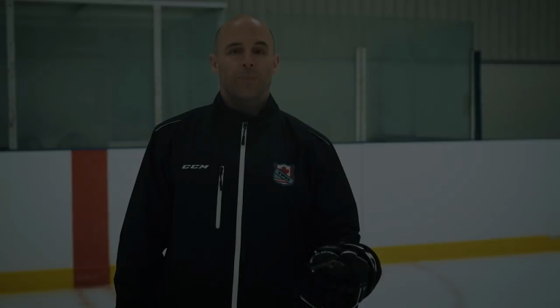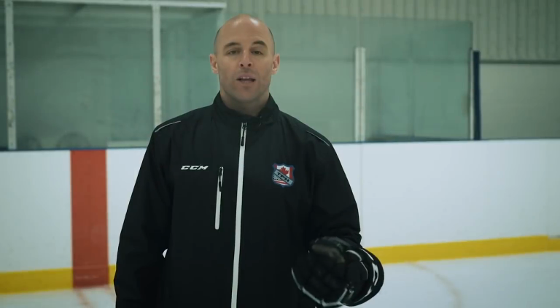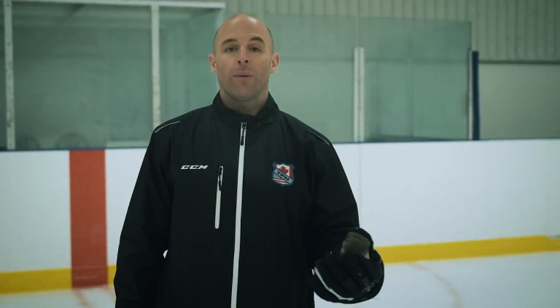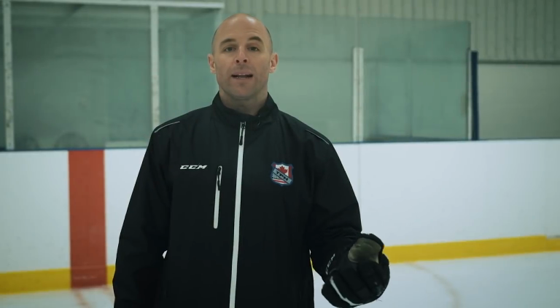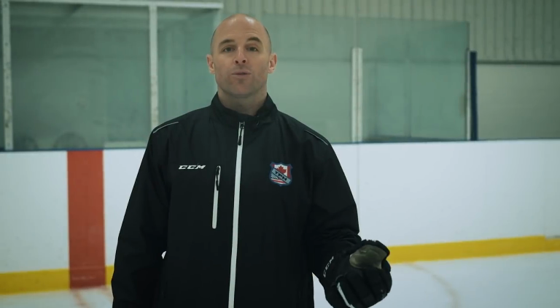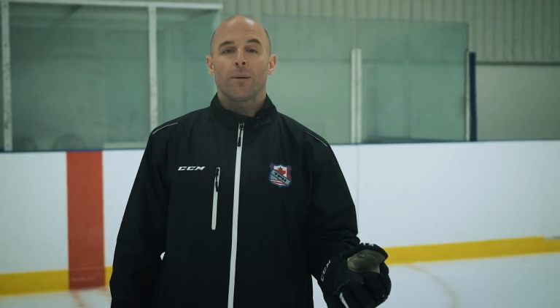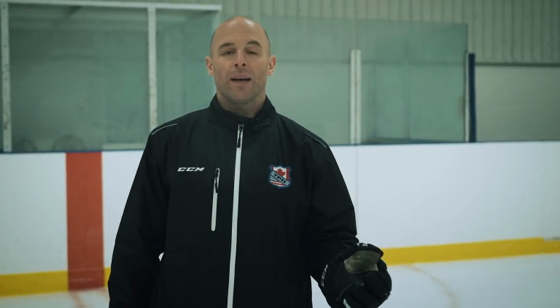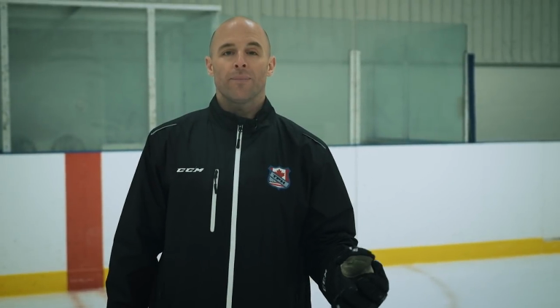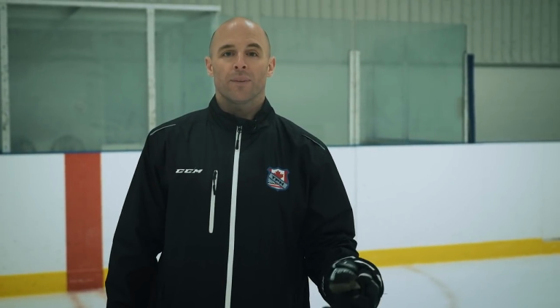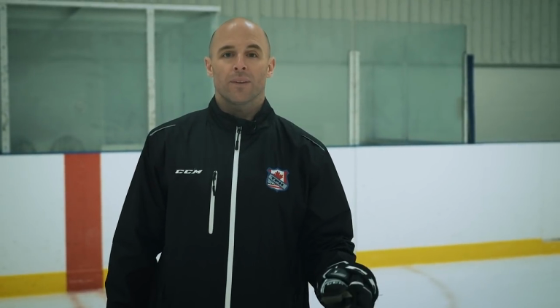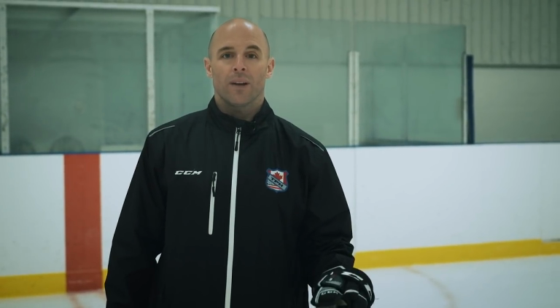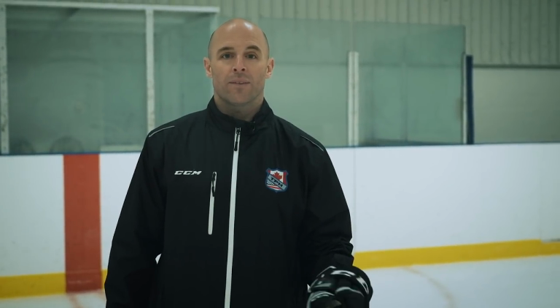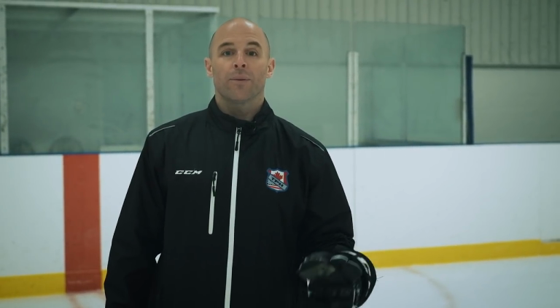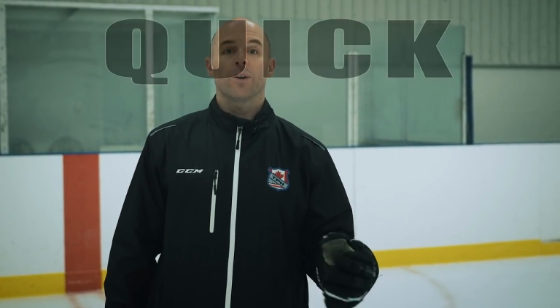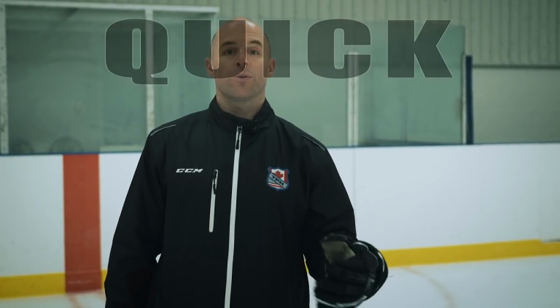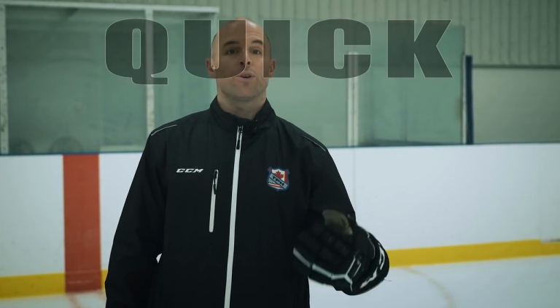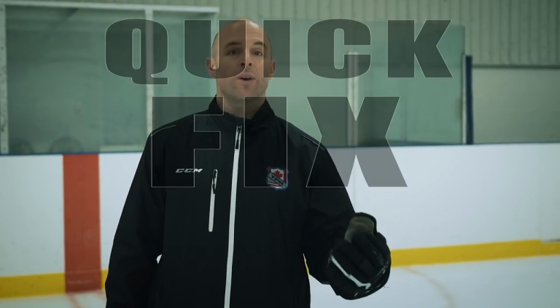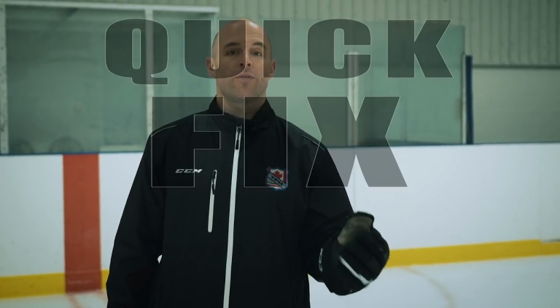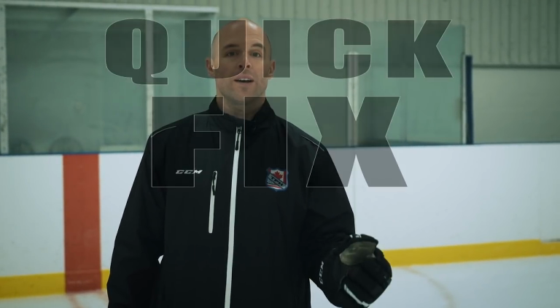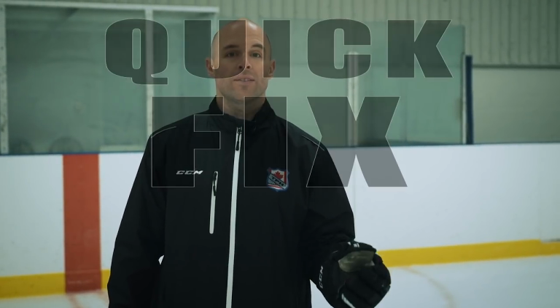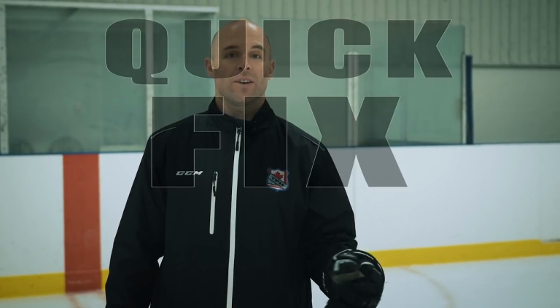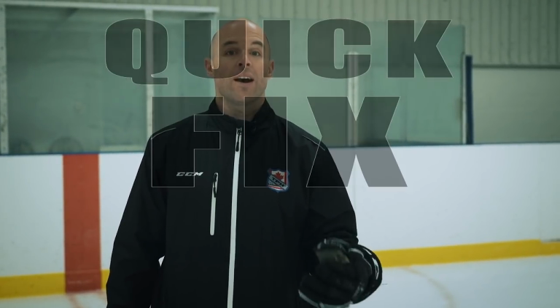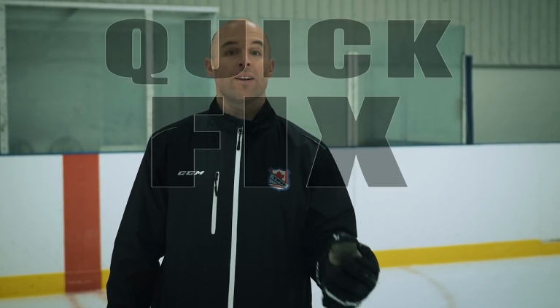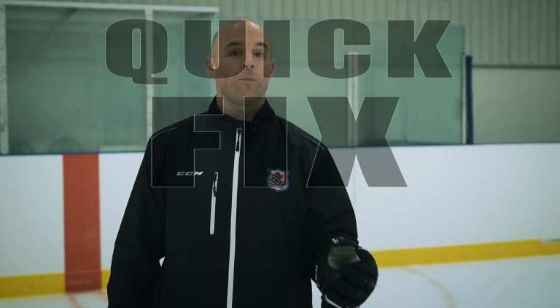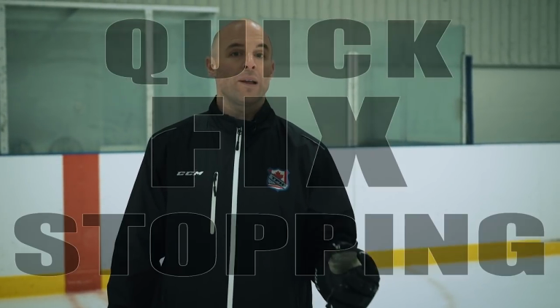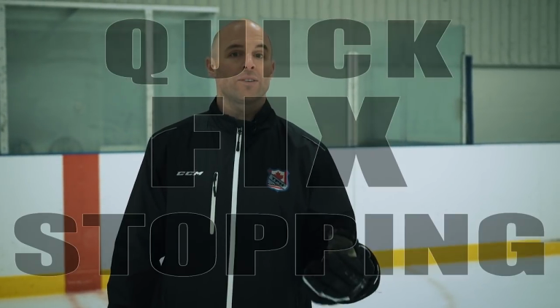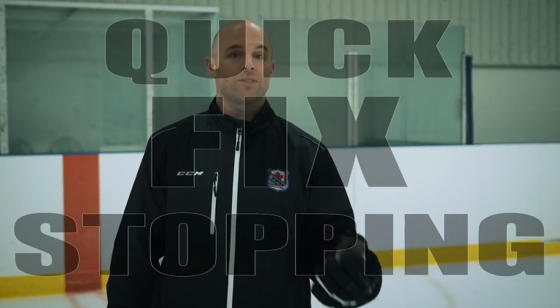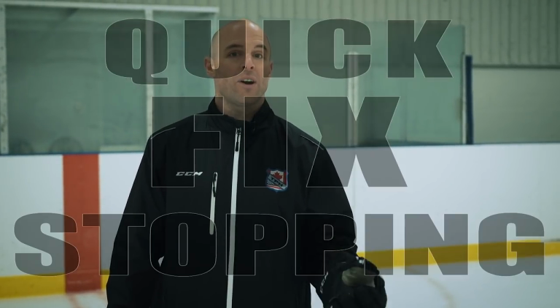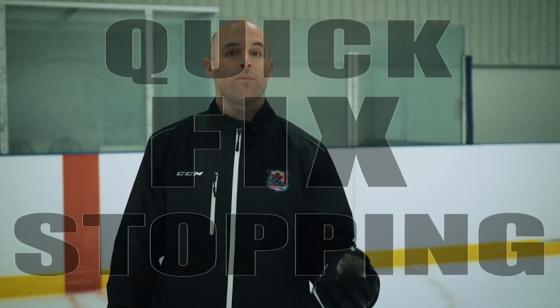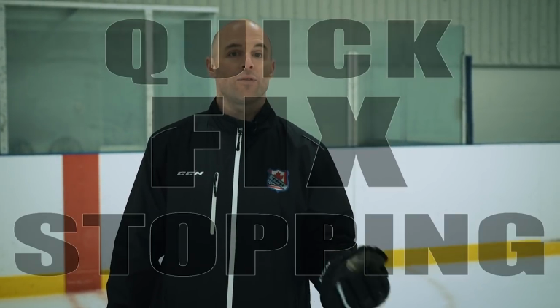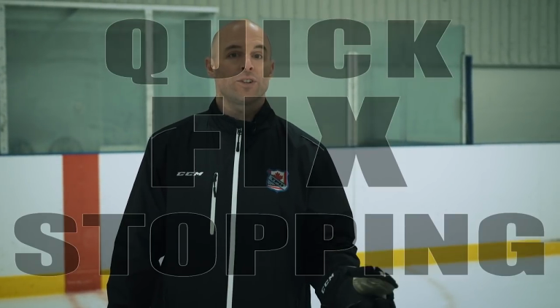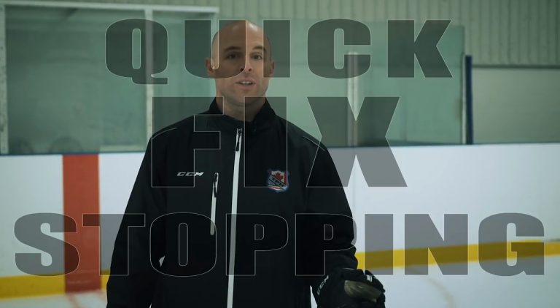Hello, my name is Duane Blais, and today we're going to go through a quick fix on how to help players stop more efficiently.